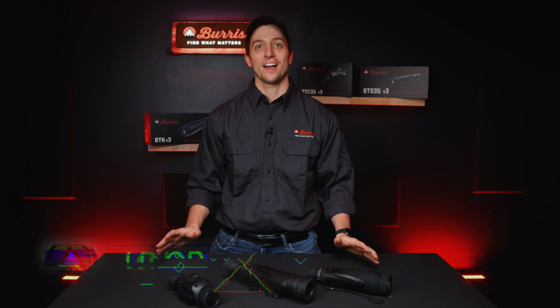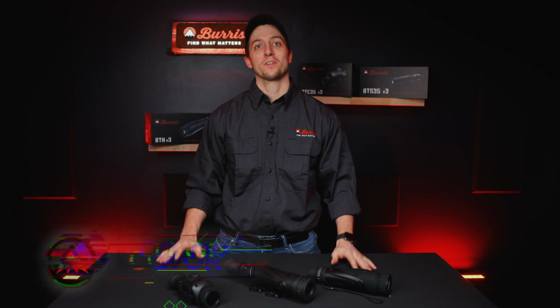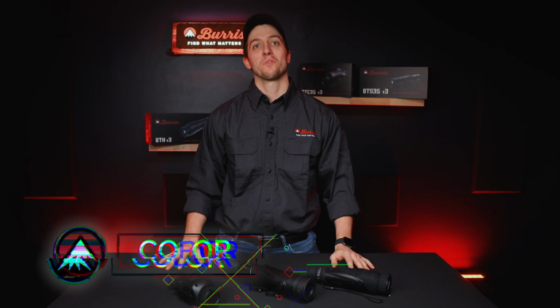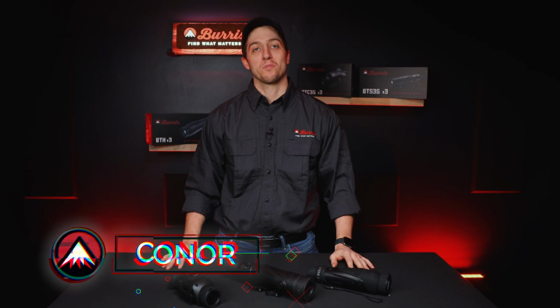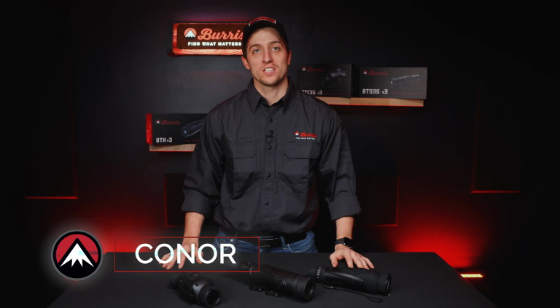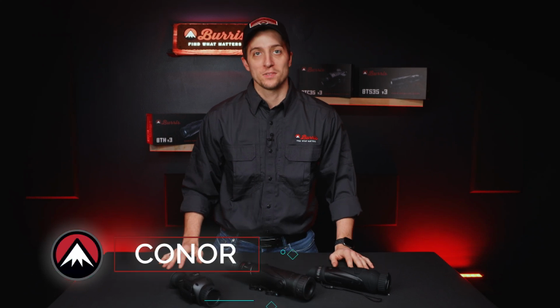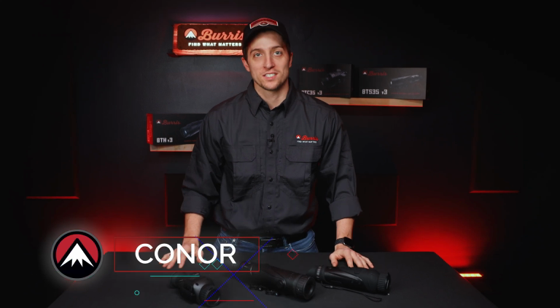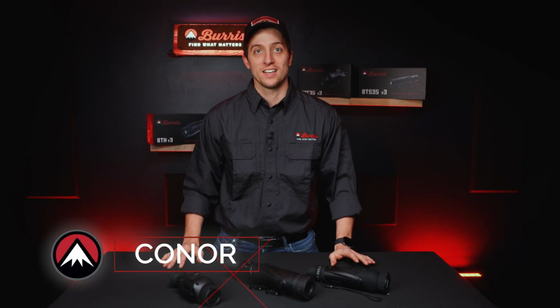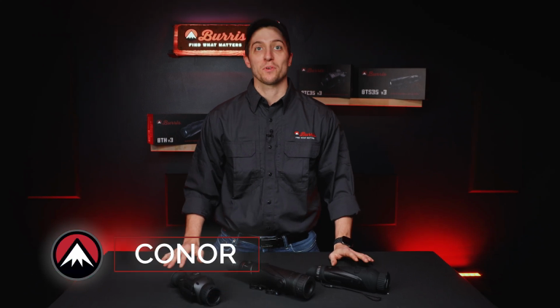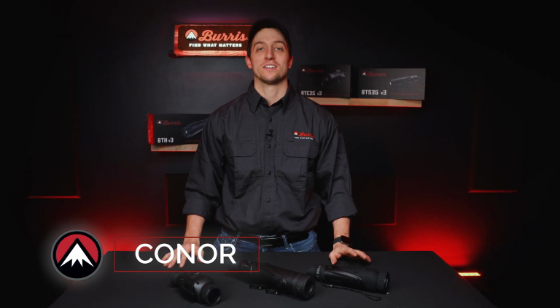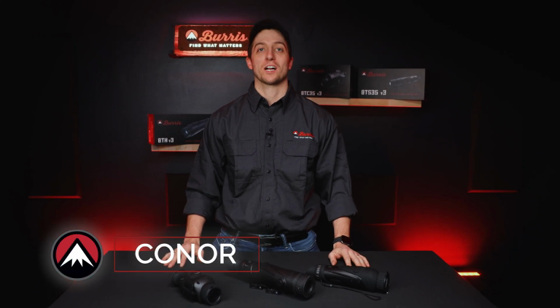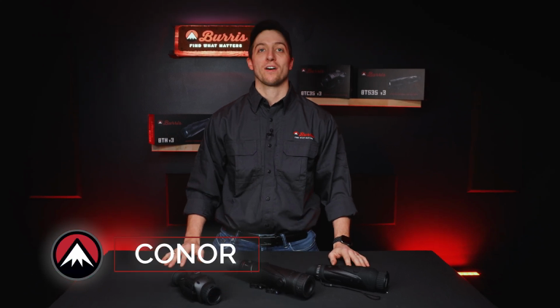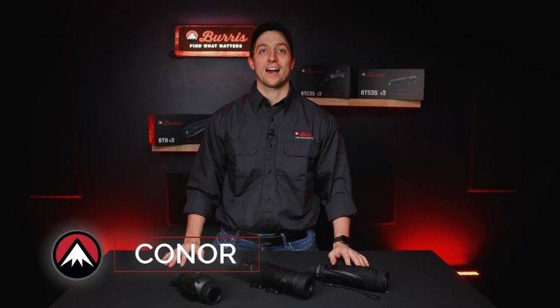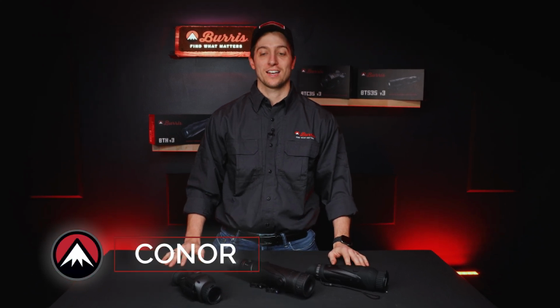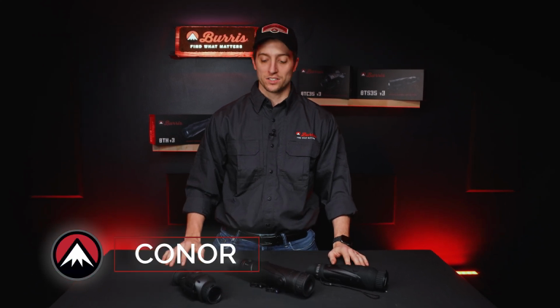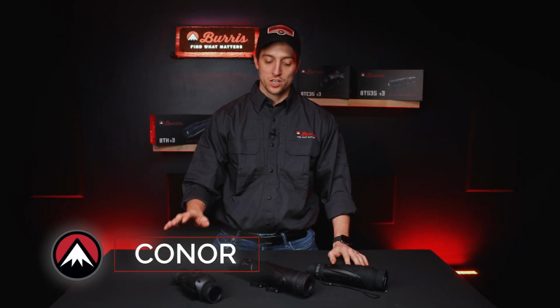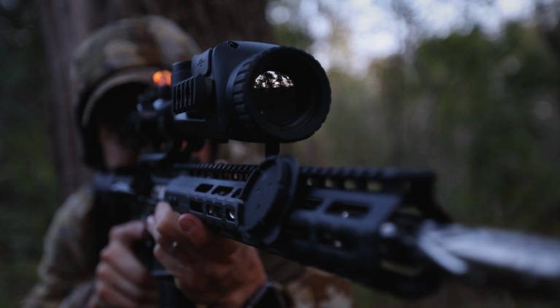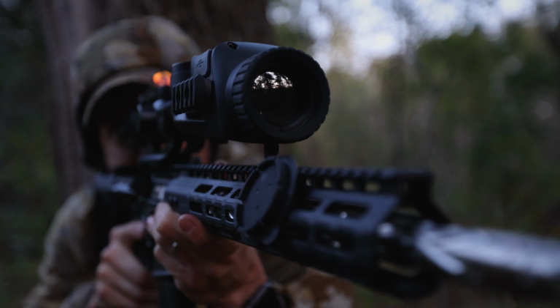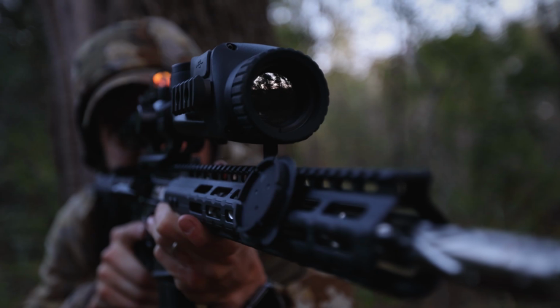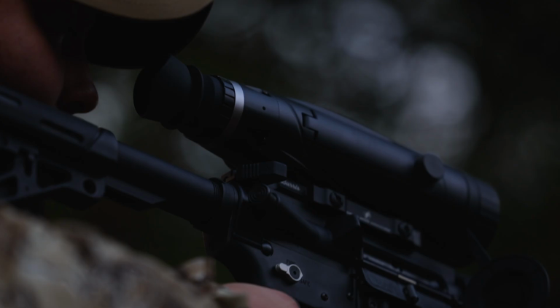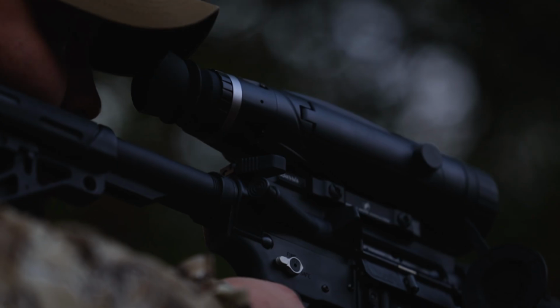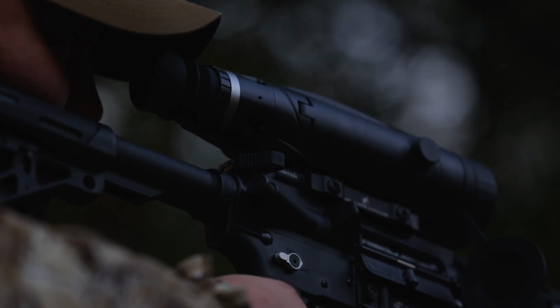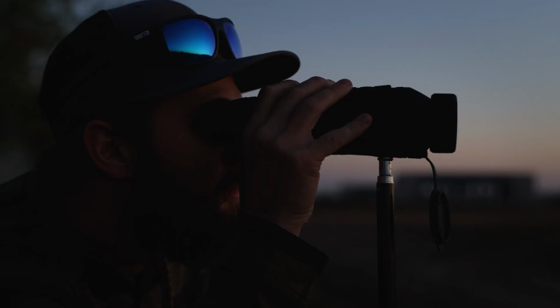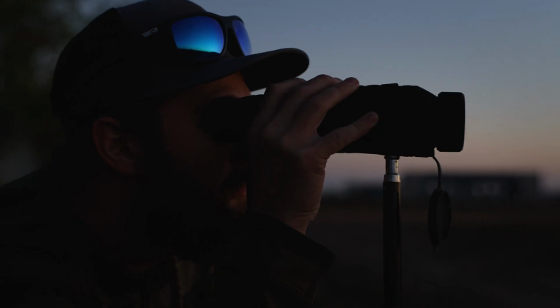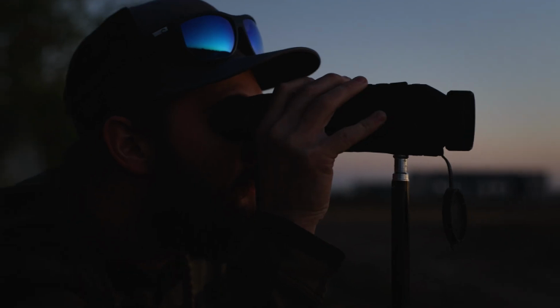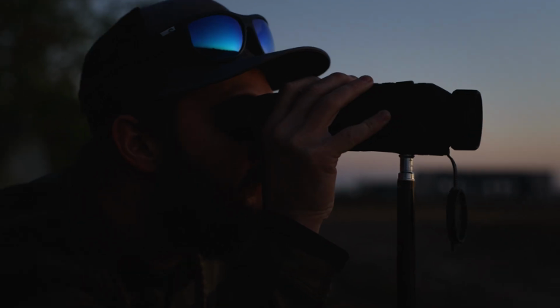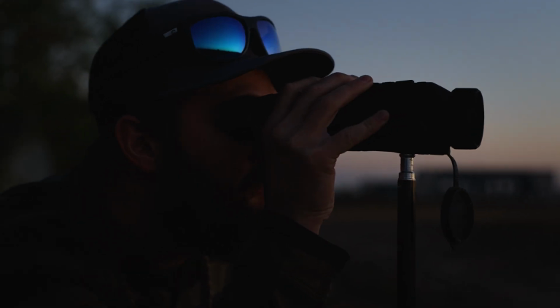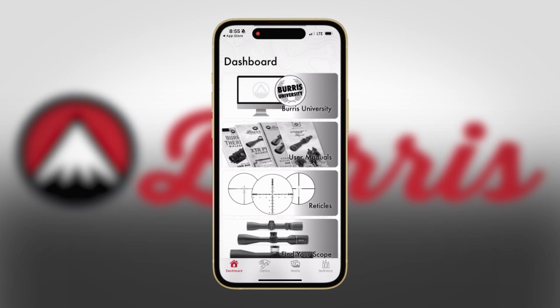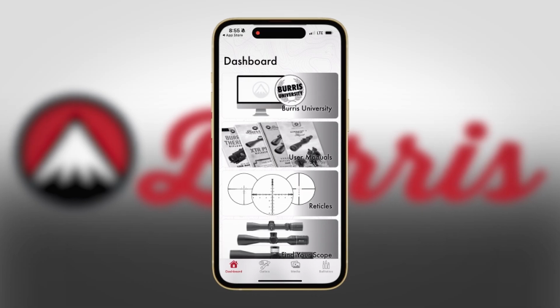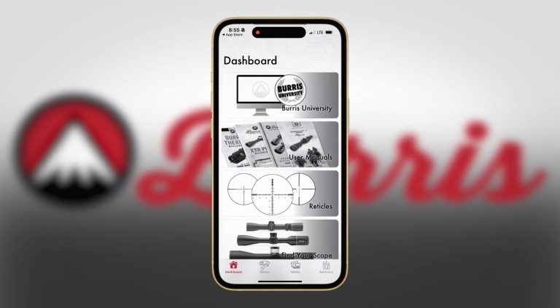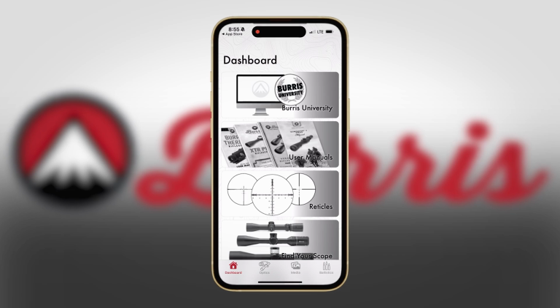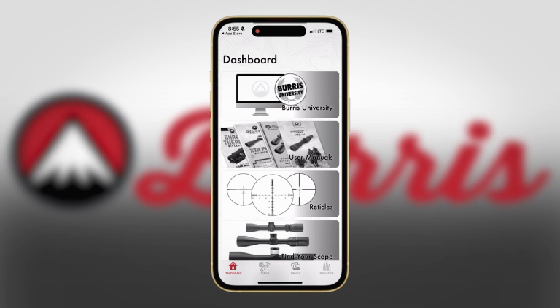Hi, I'm Conor with Burris Optics and today we're going to talk about how to connect your clip-on thermal and handheld to the Burris Connect app.